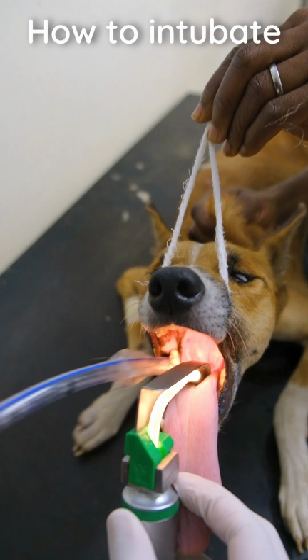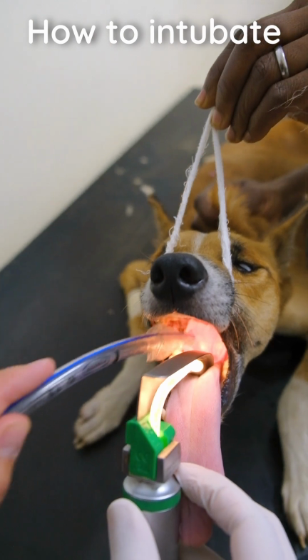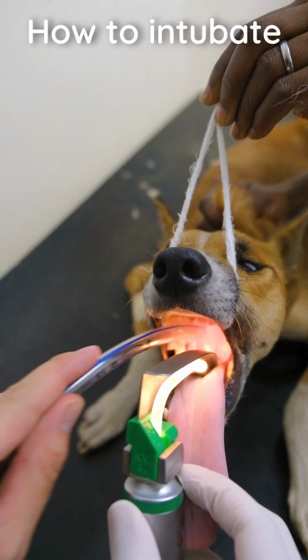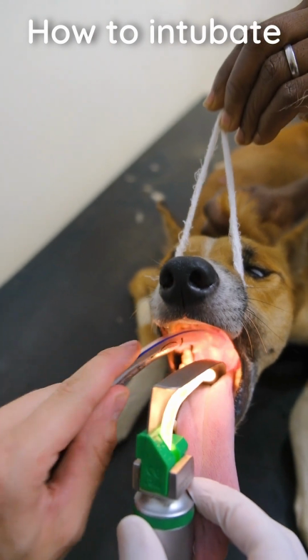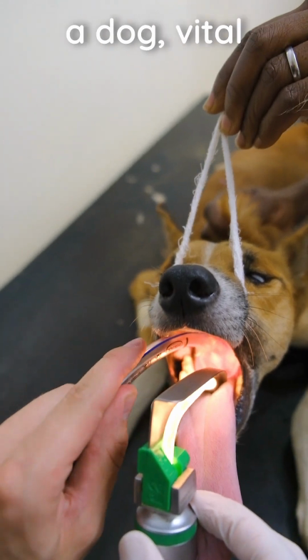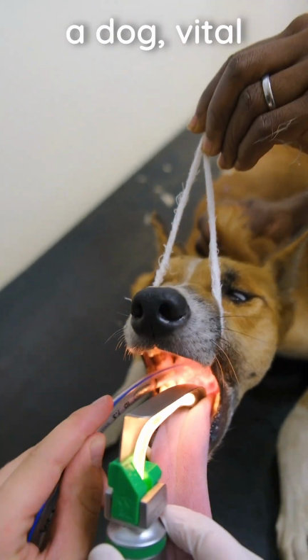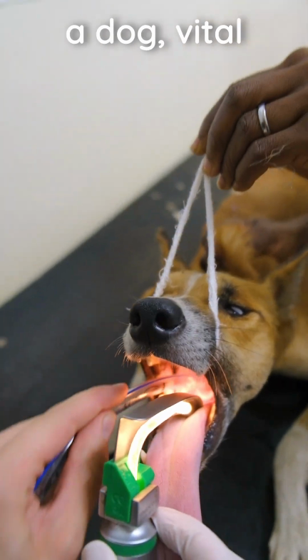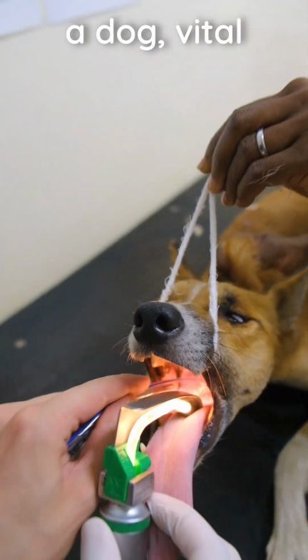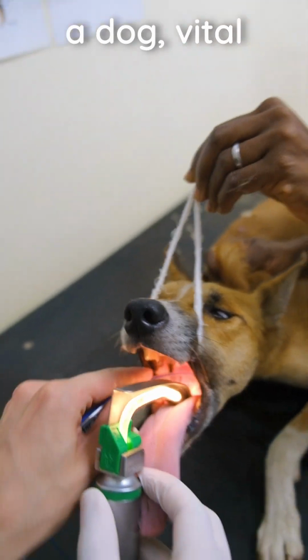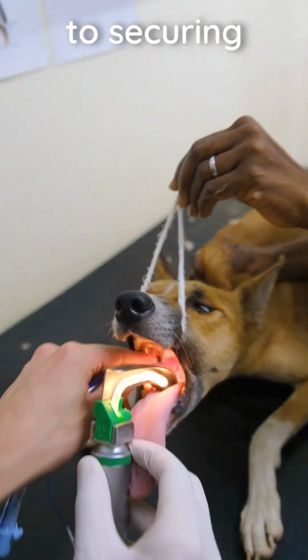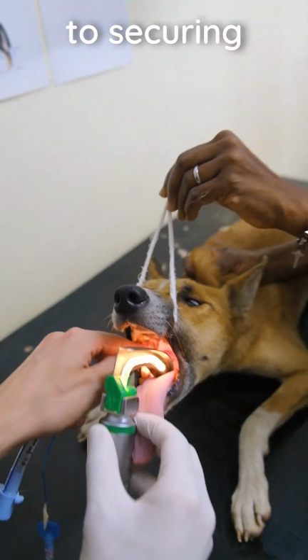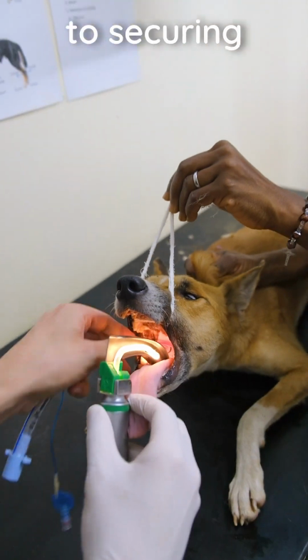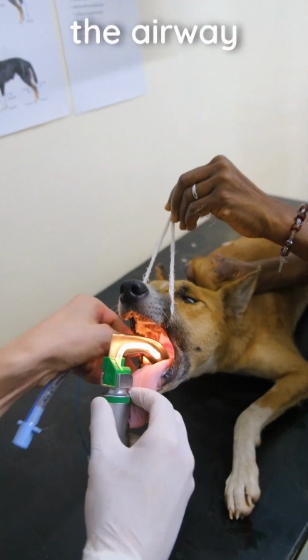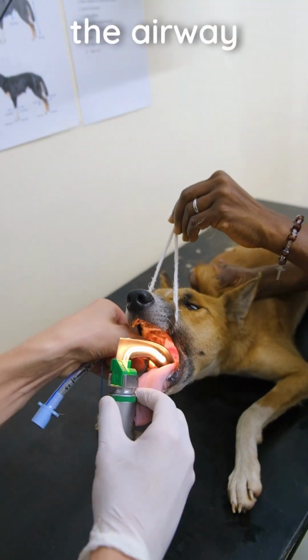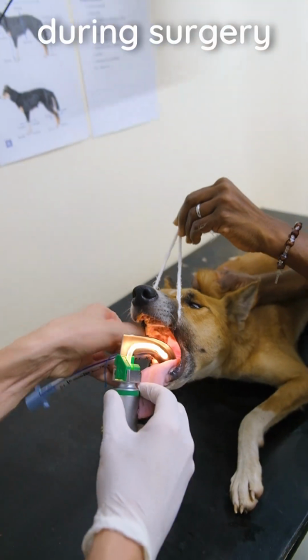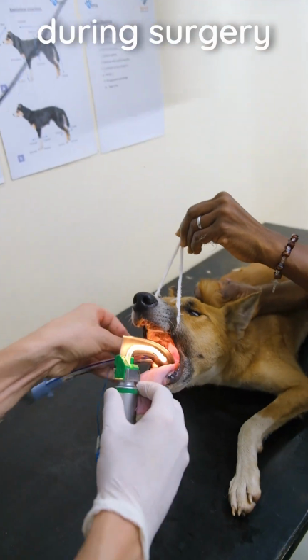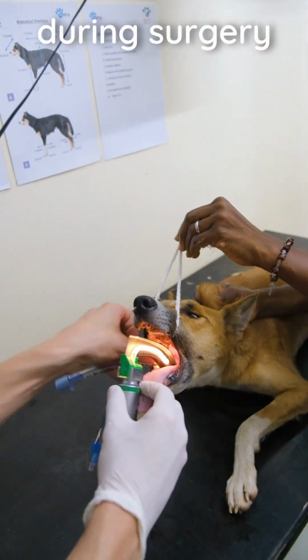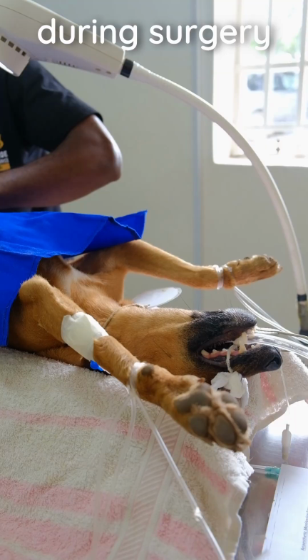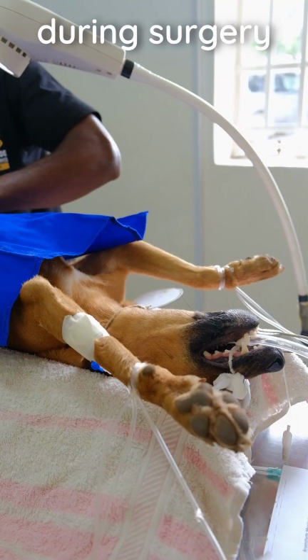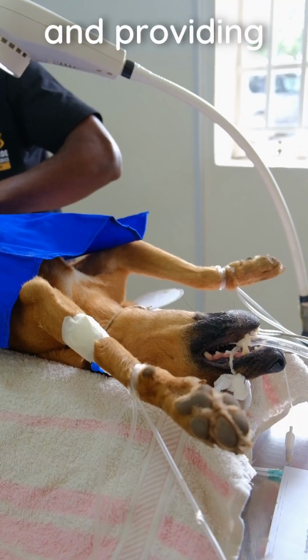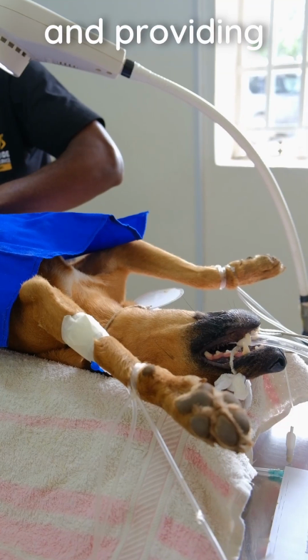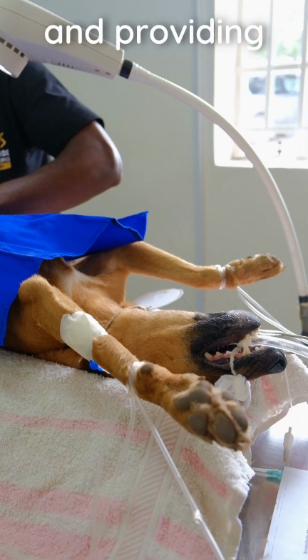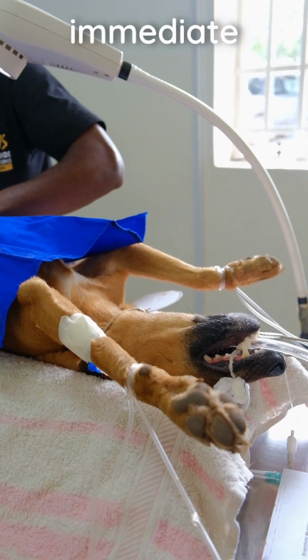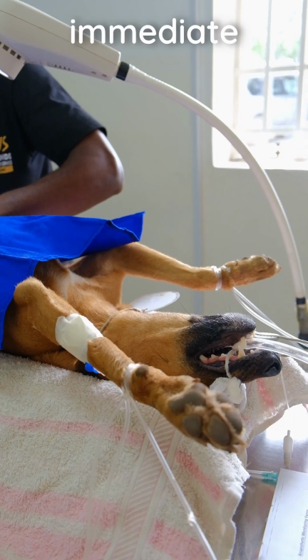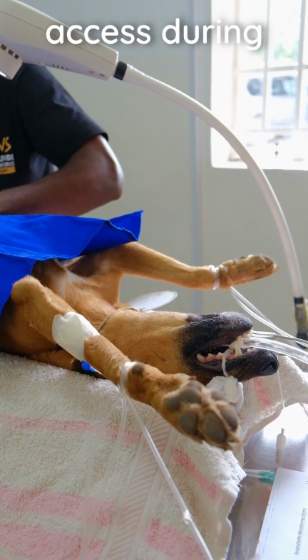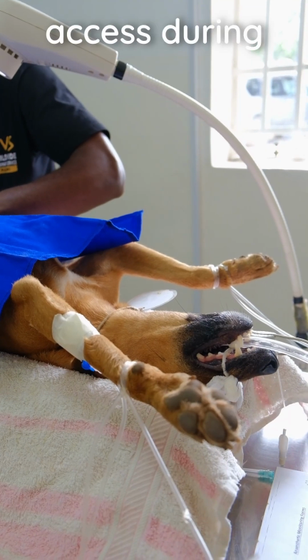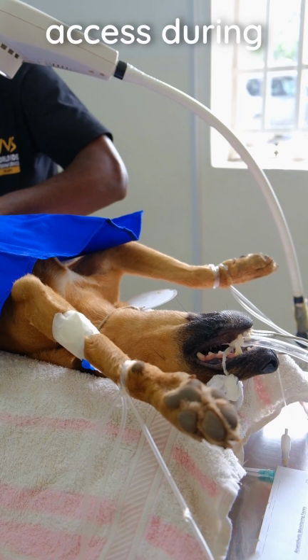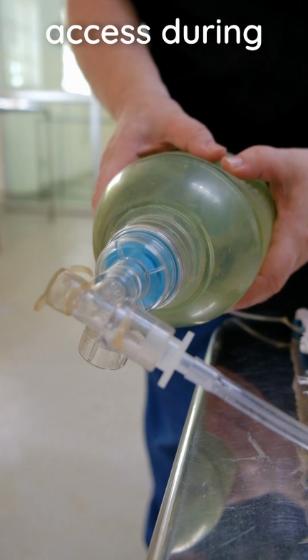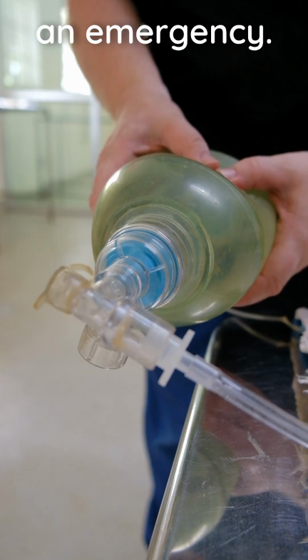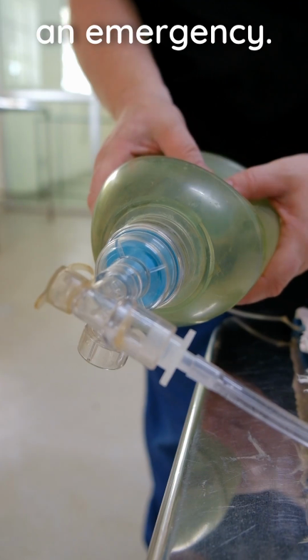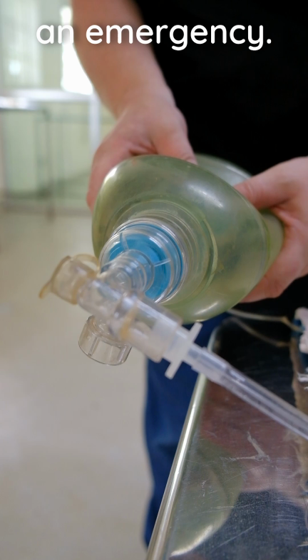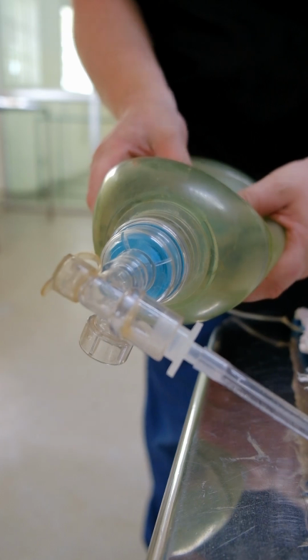How to intubate a dog — vital to securing the airway during surgery and providing immediate access during an emergency.